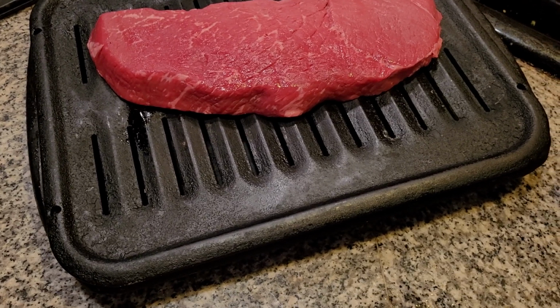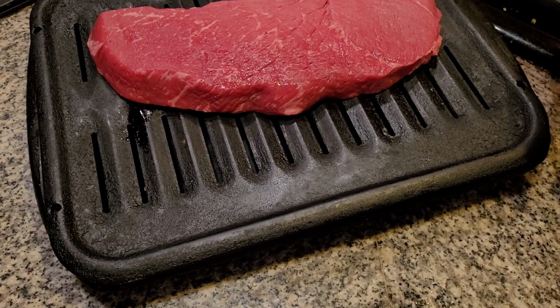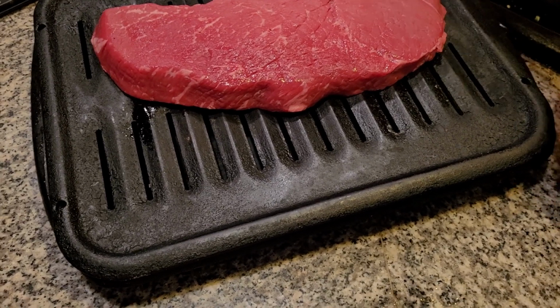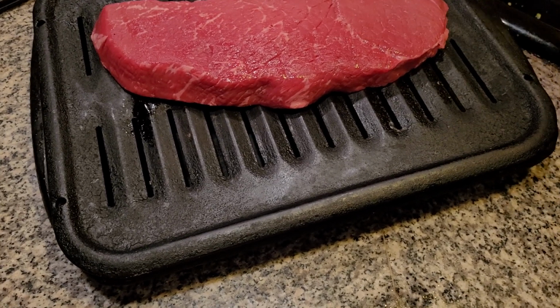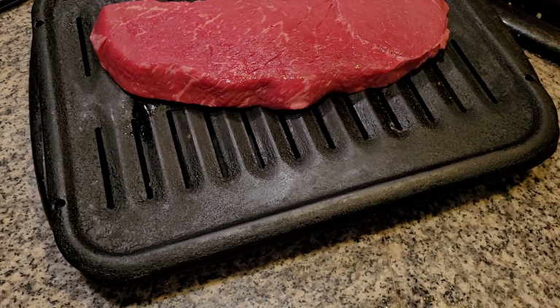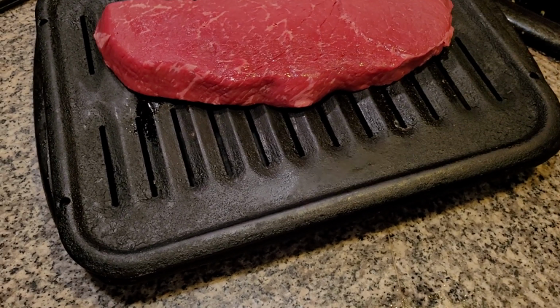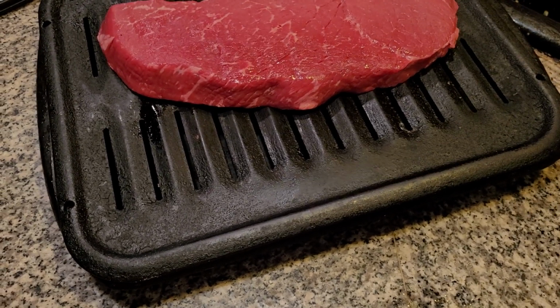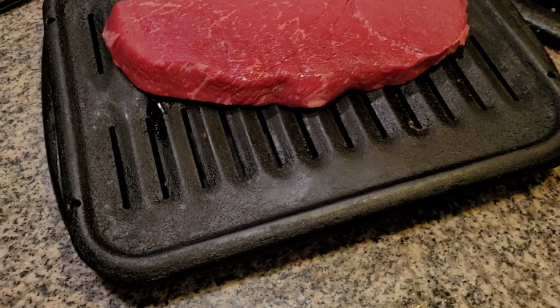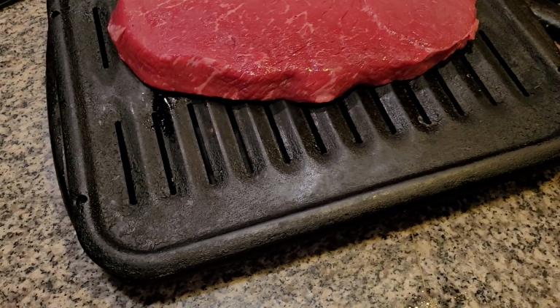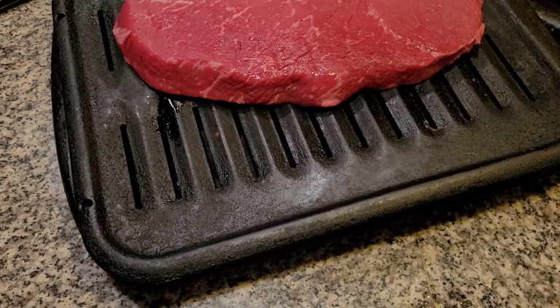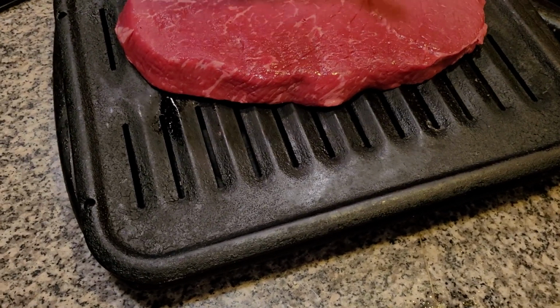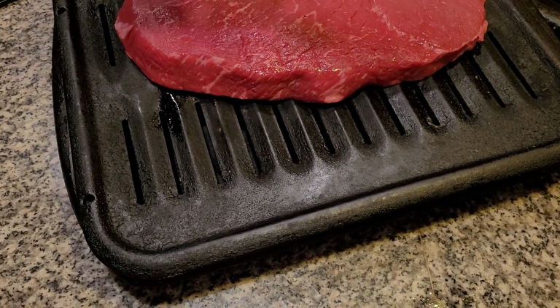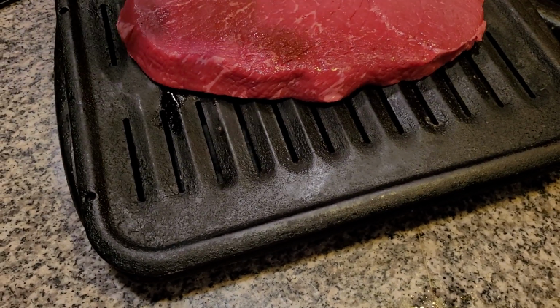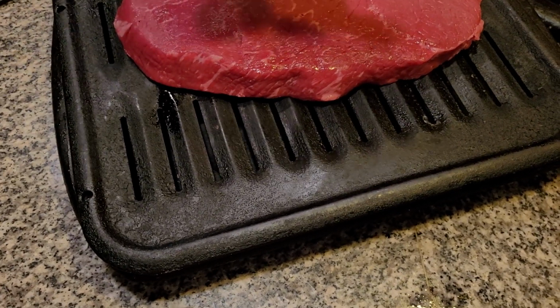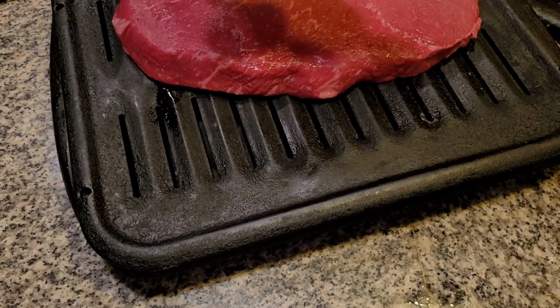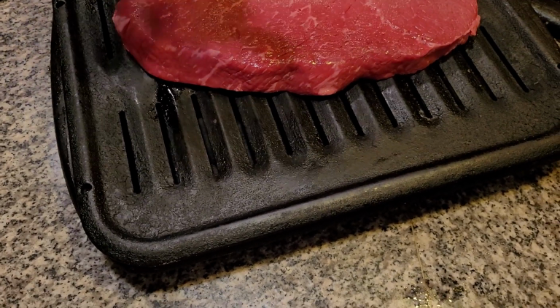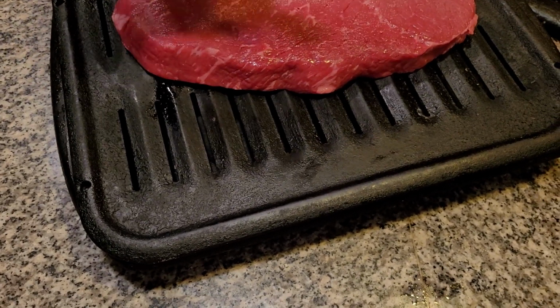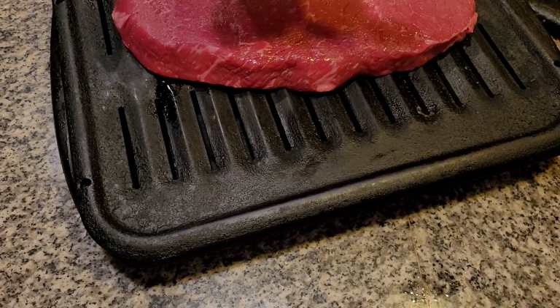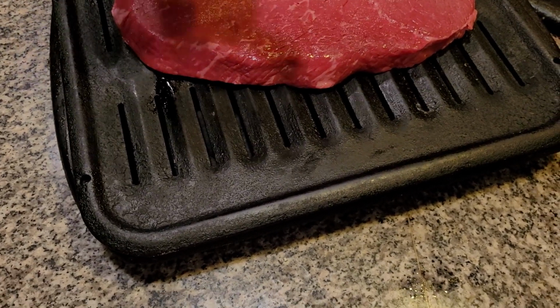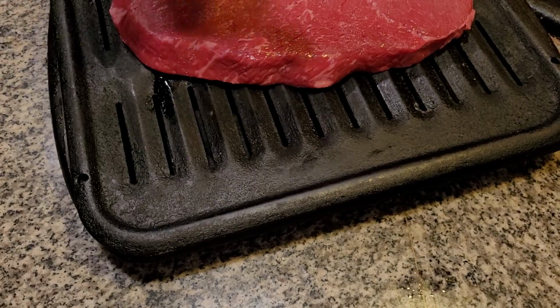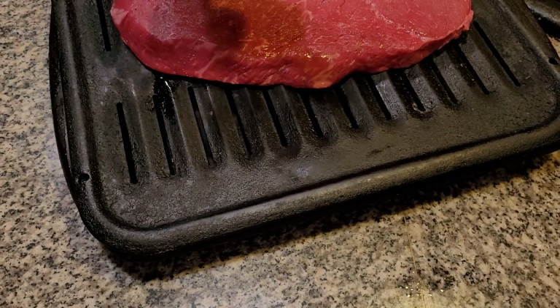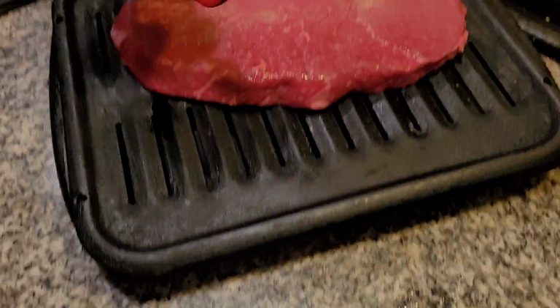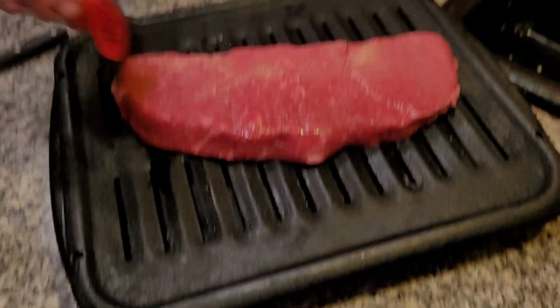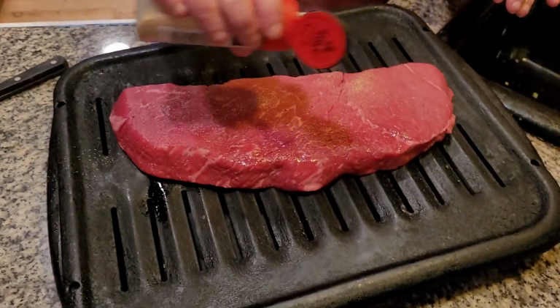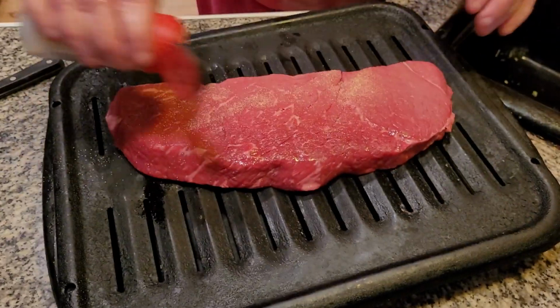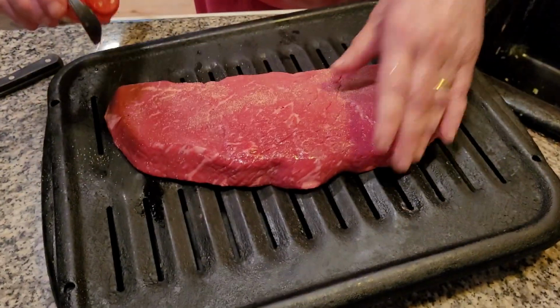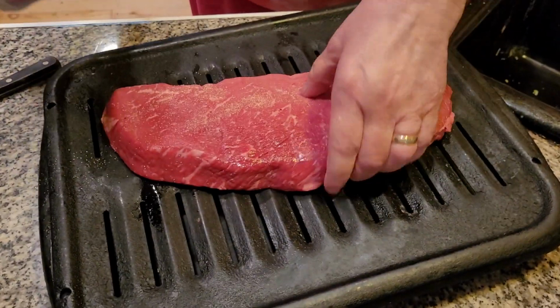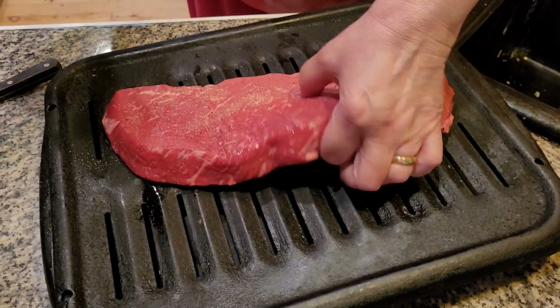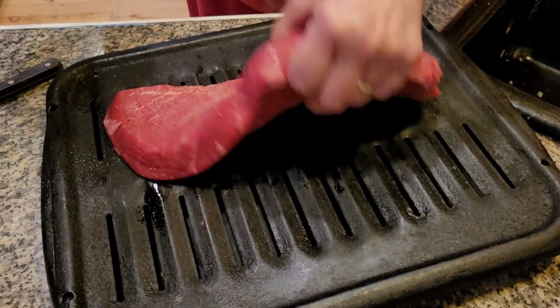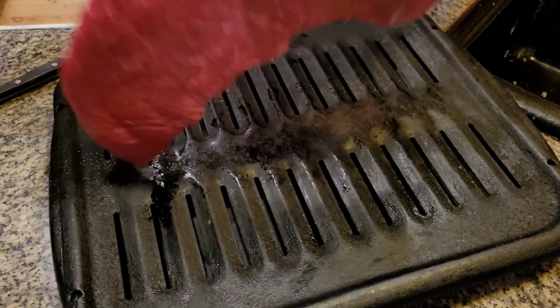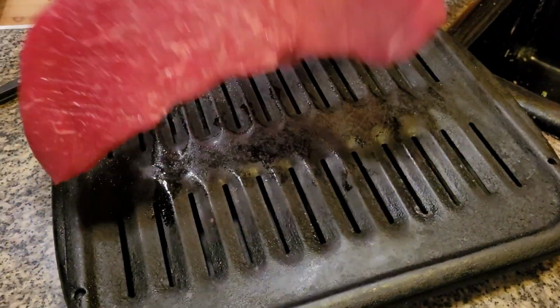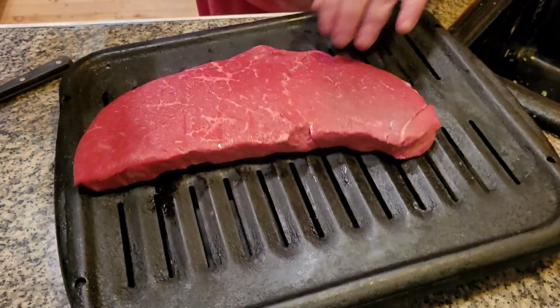Garlic powder — lots of garlic powder. You can add salt in here. You can really highly season this steak.